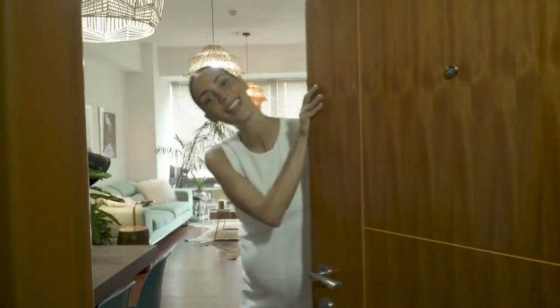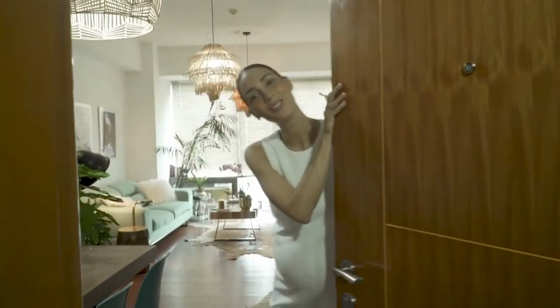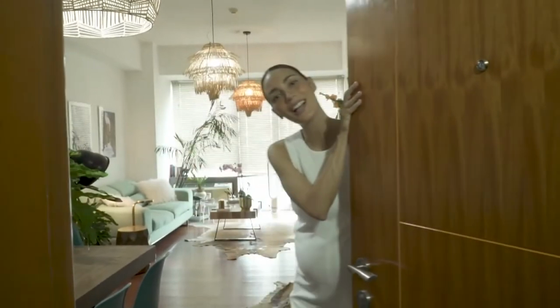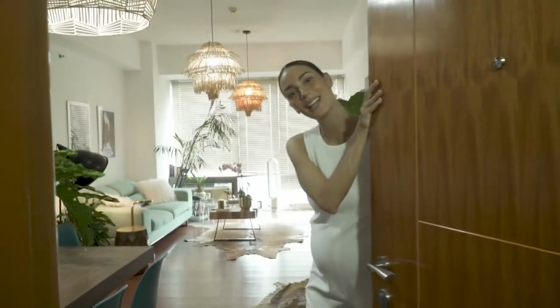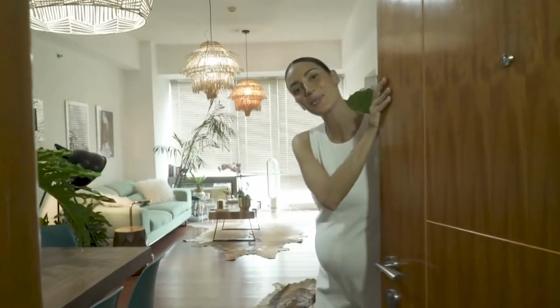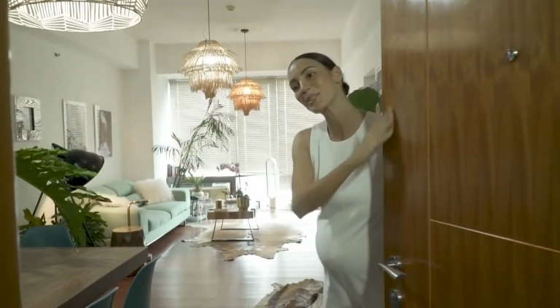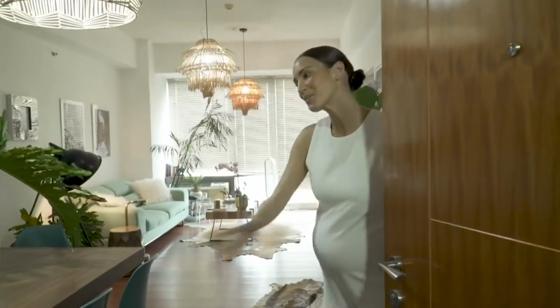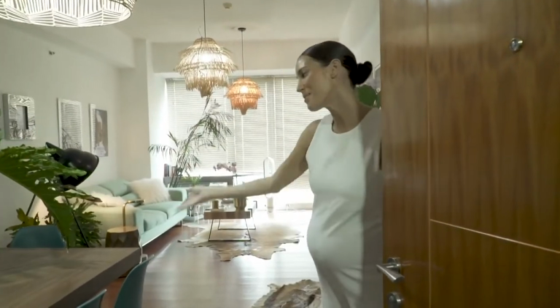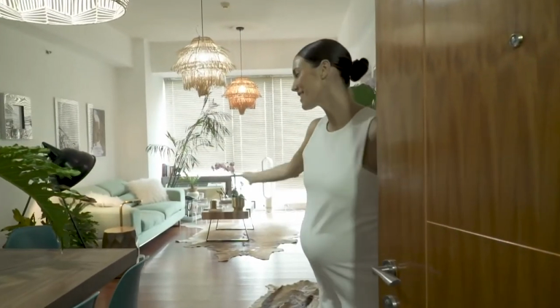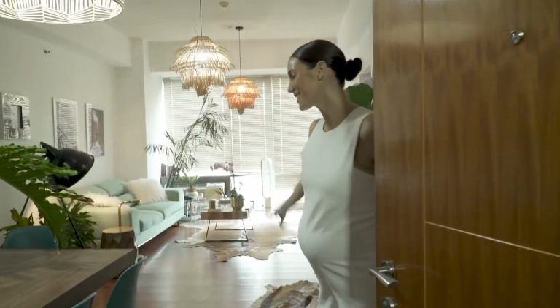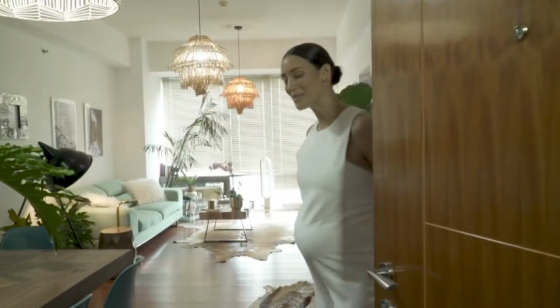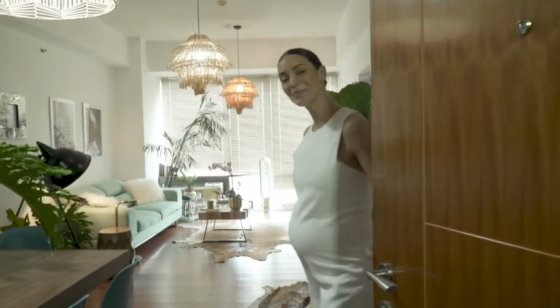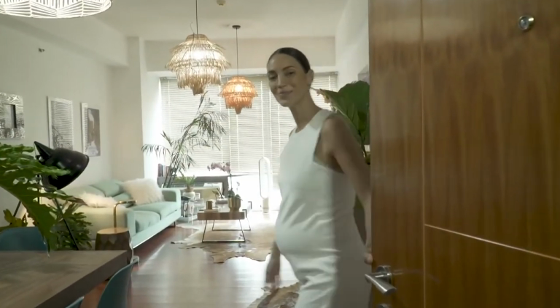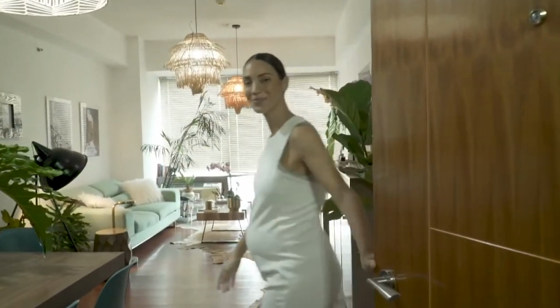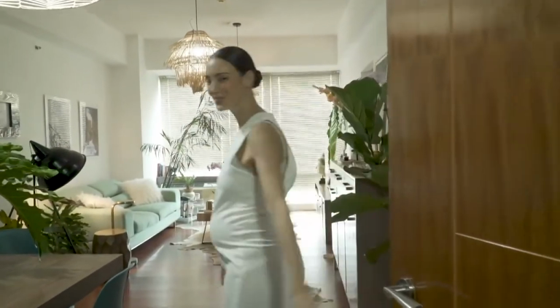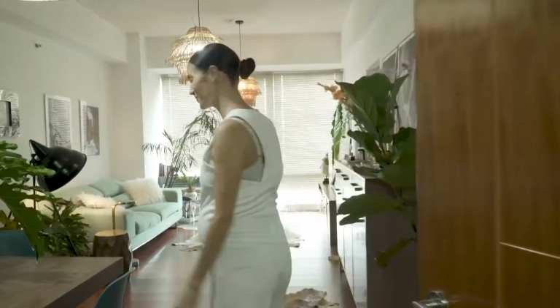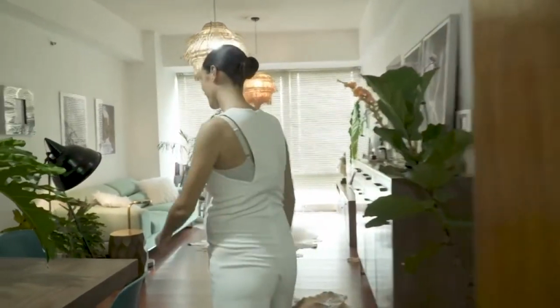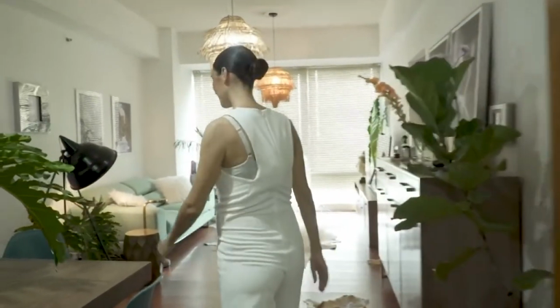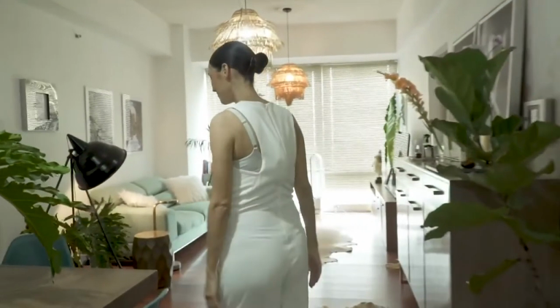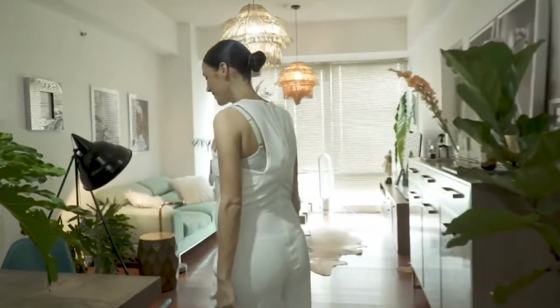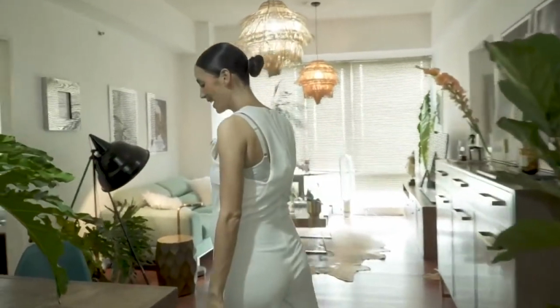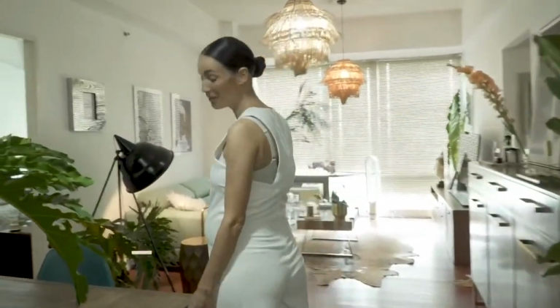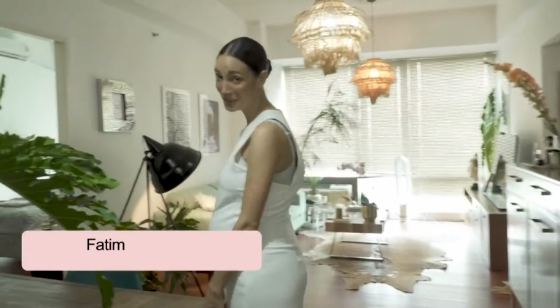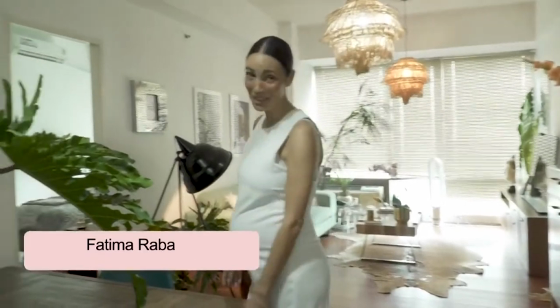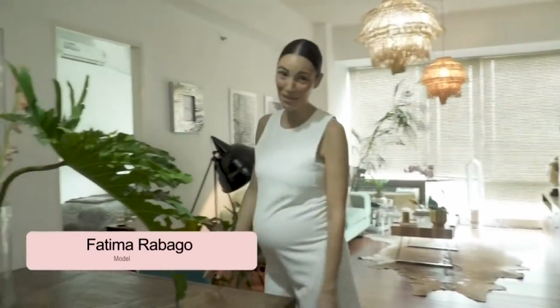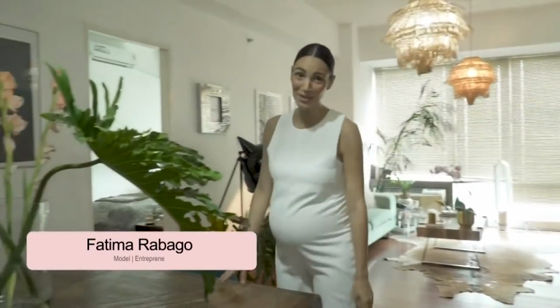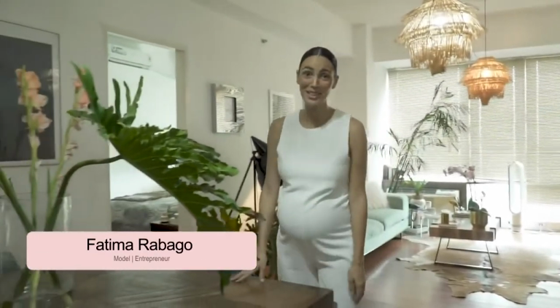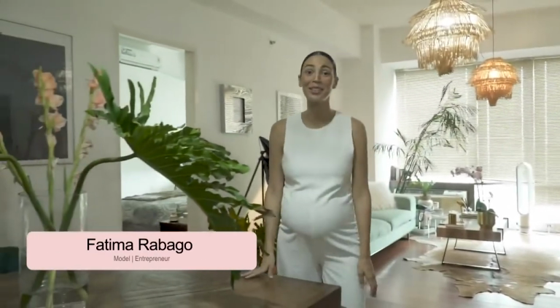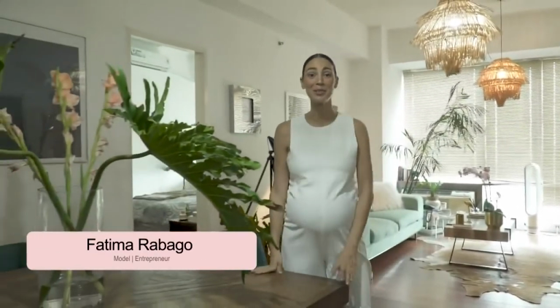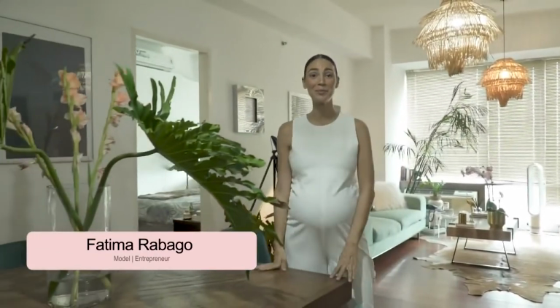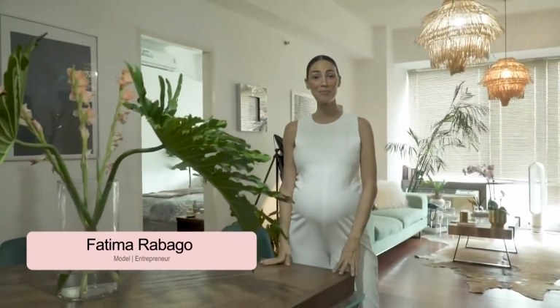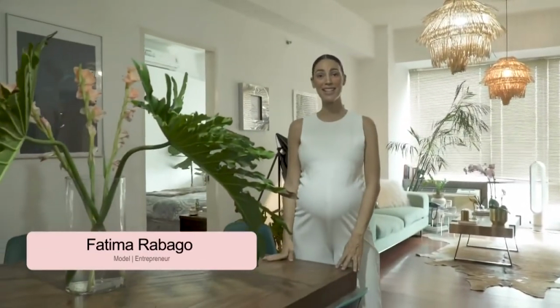Hello guys, welcome to my place. Come in. I'm Fatima Ravago and I'm gonna show you my place.